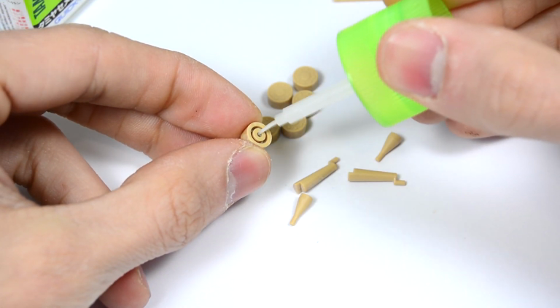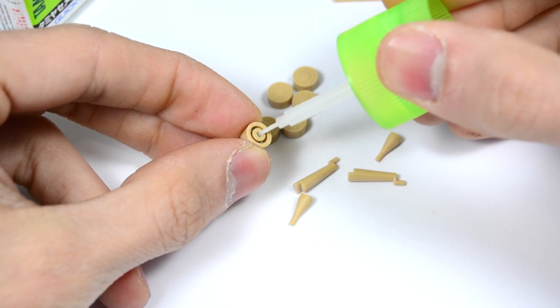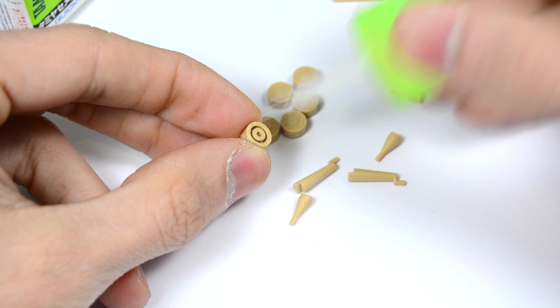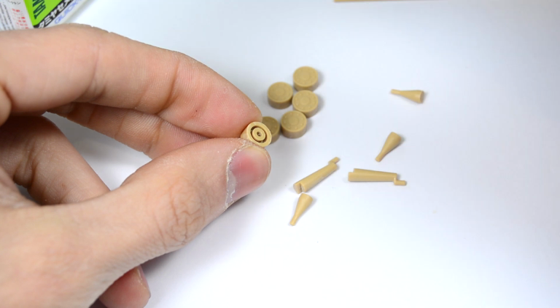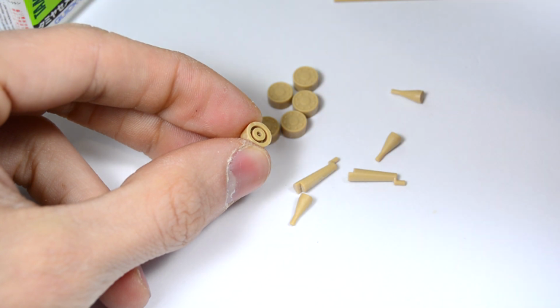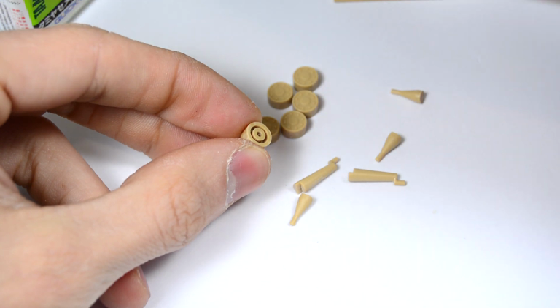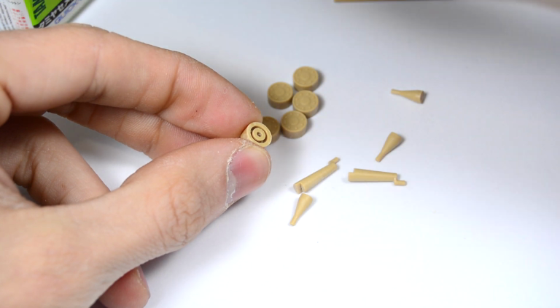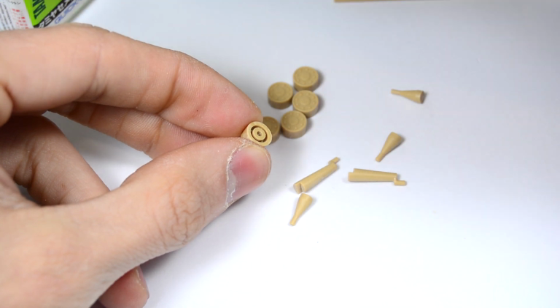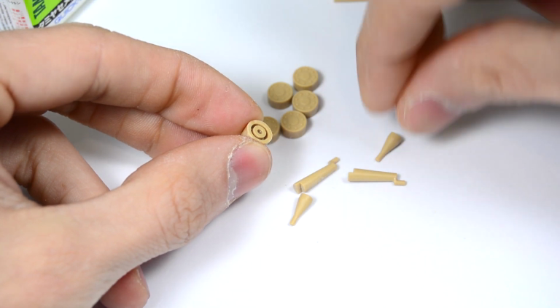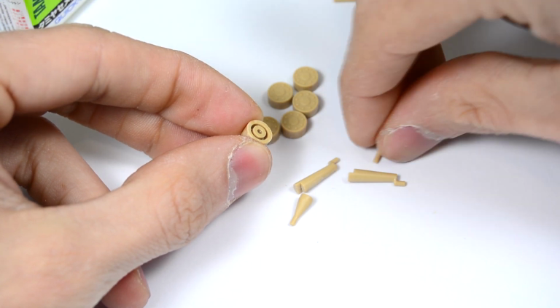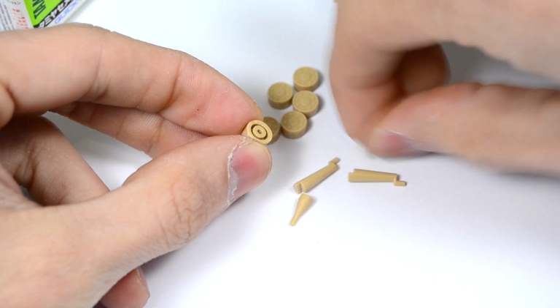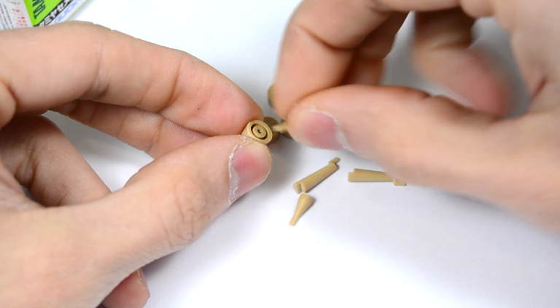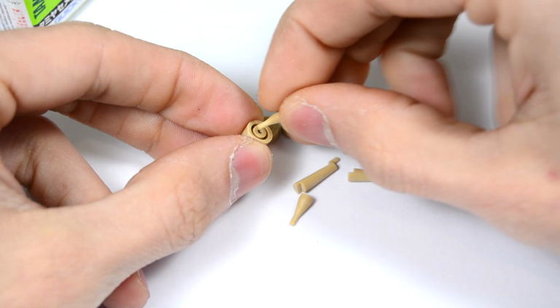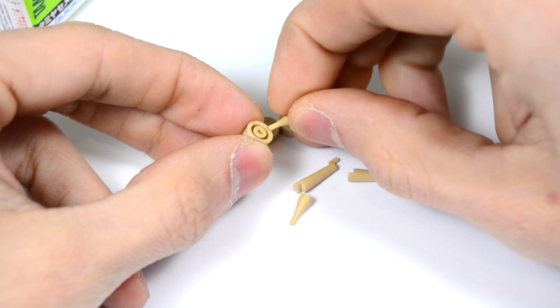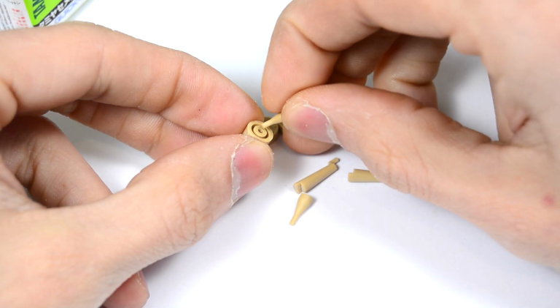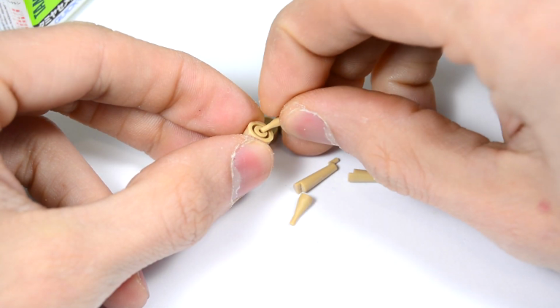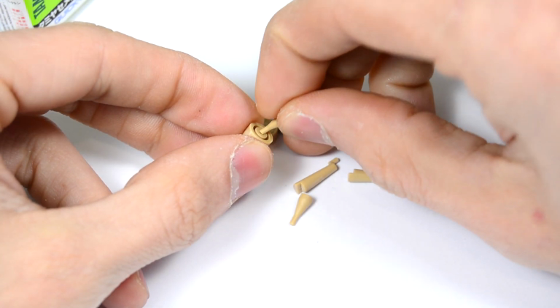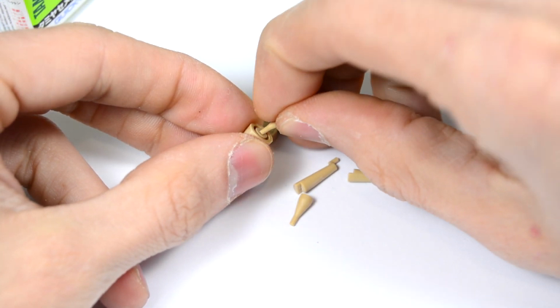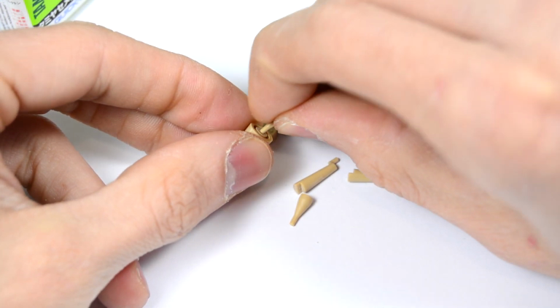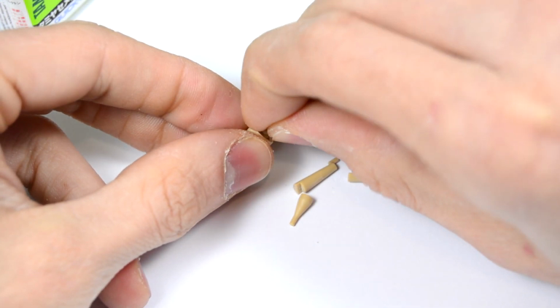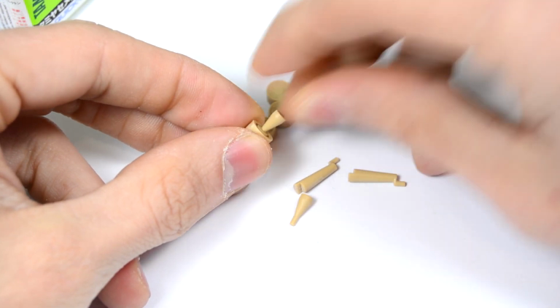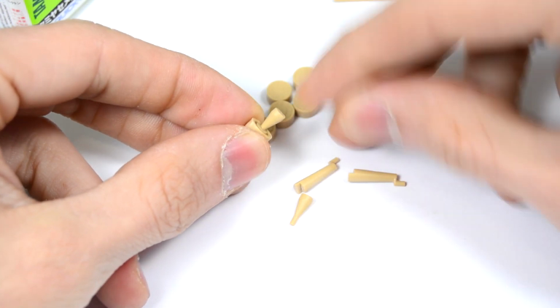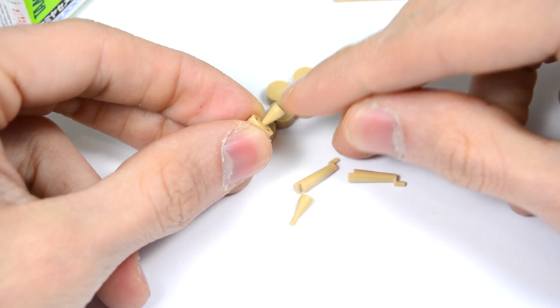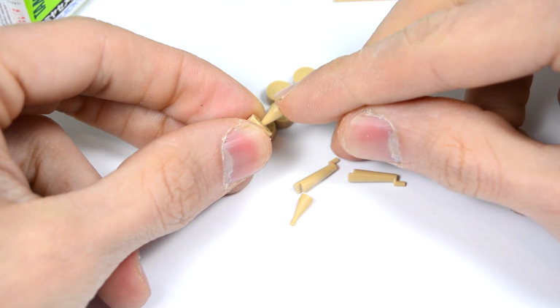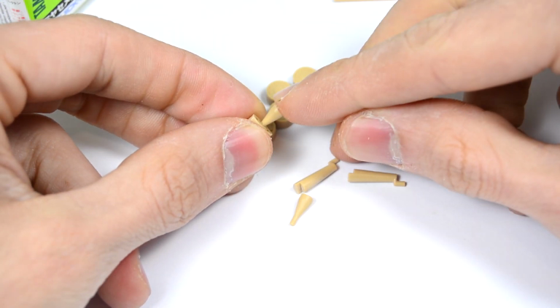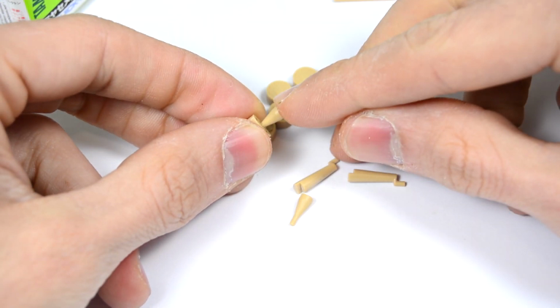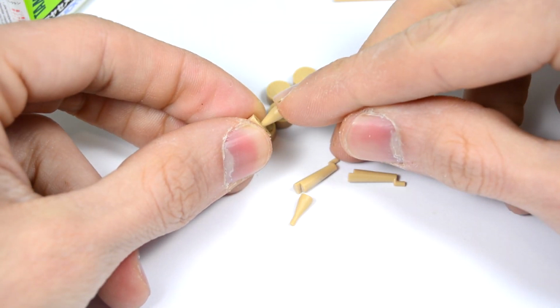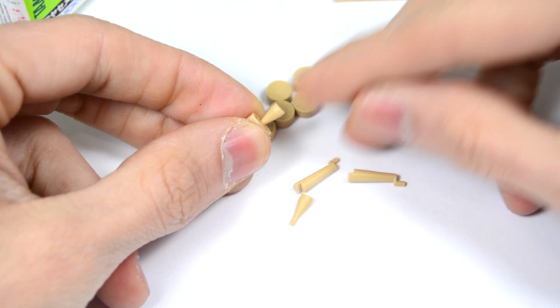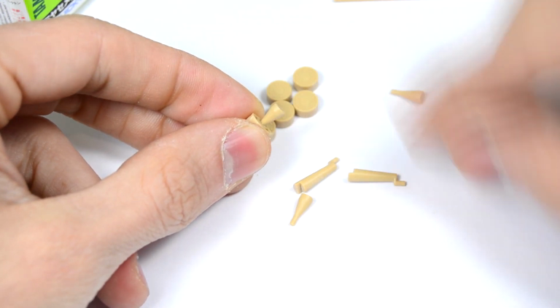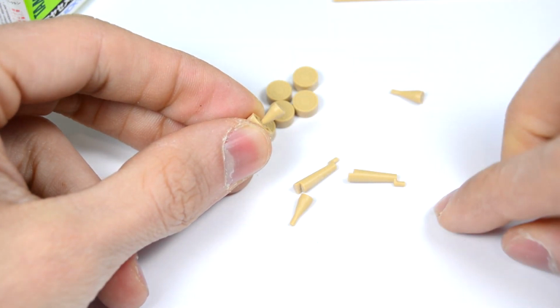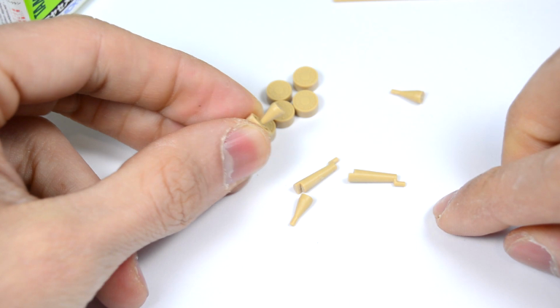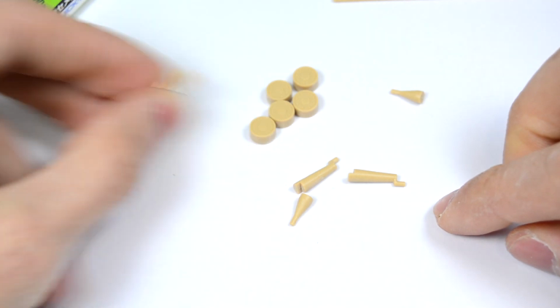For the return rollers we first have to glue the roller to the supports and then glue them on the chassis.